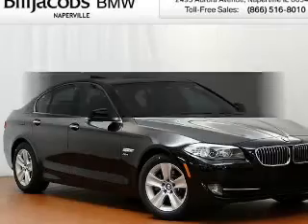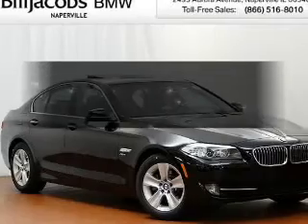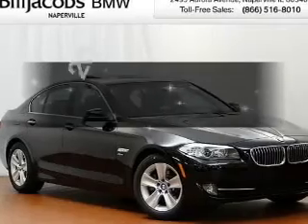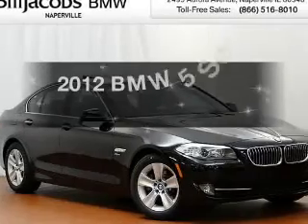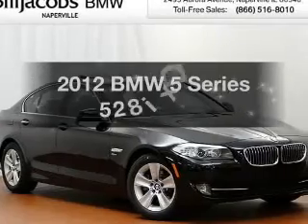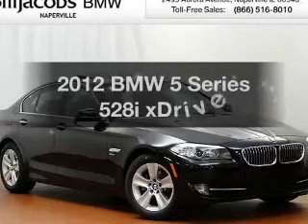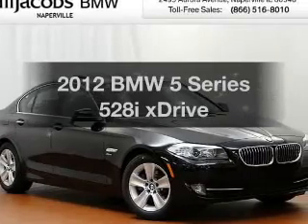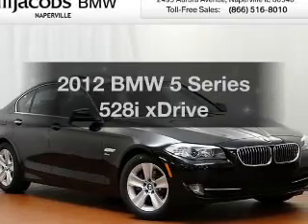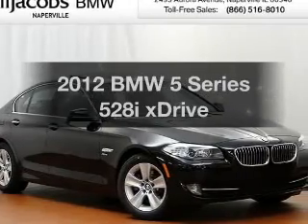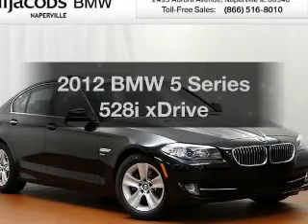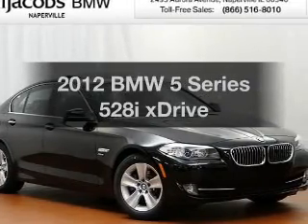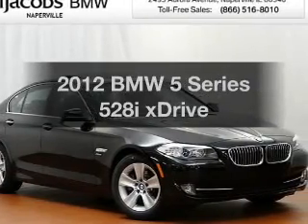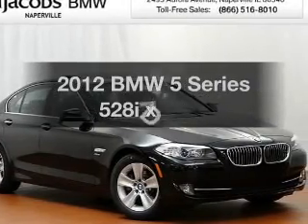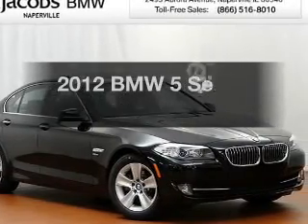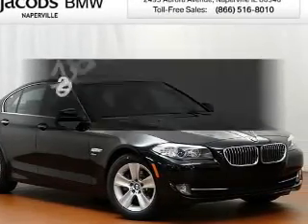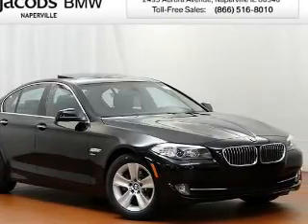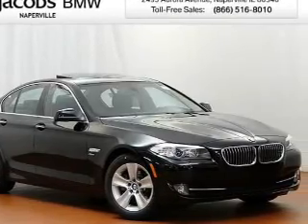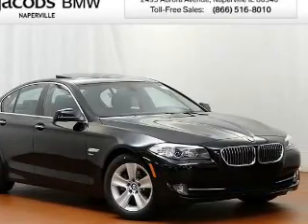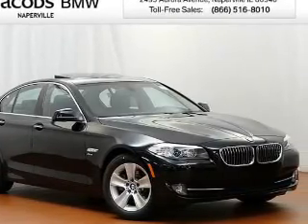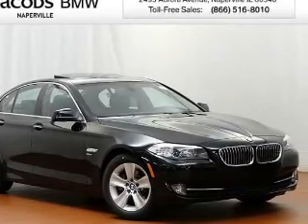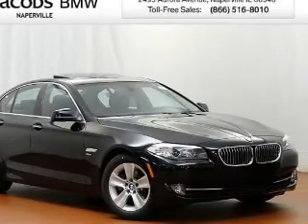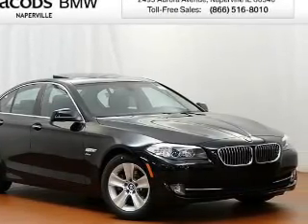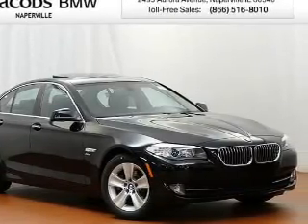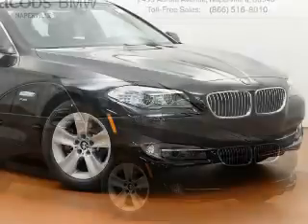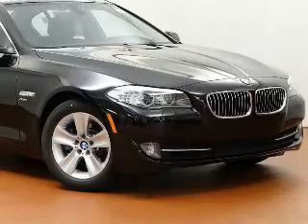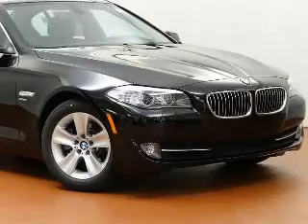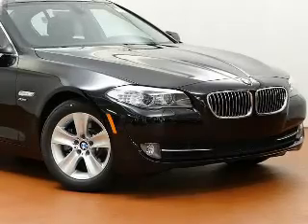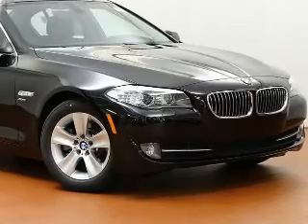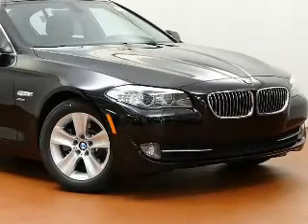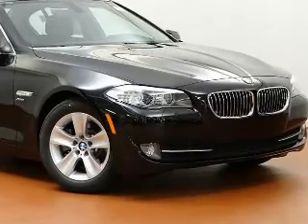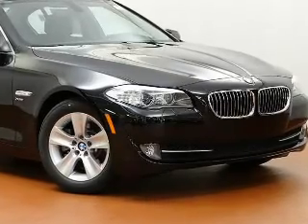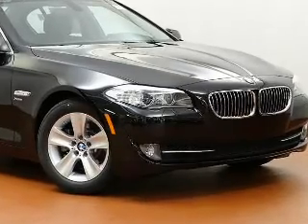Presenting the 2012 BMW 5 Series. If you're looking for a first-rate auto, this one could be yours today.